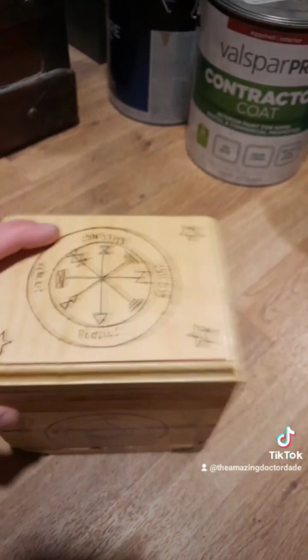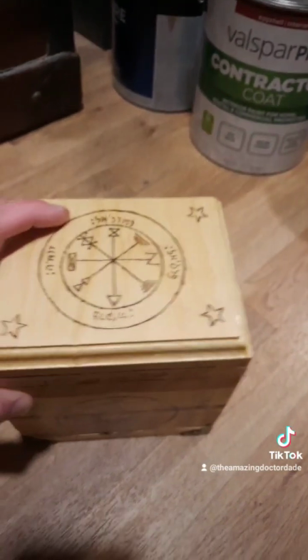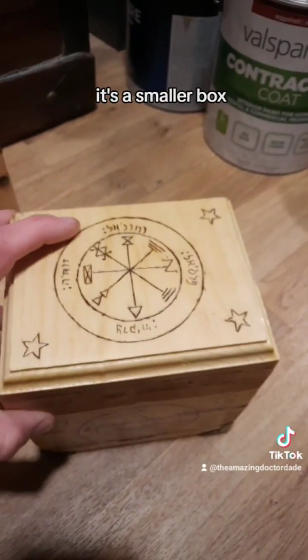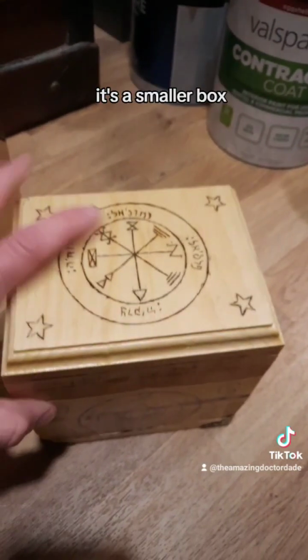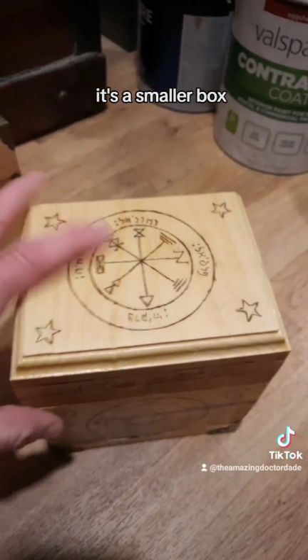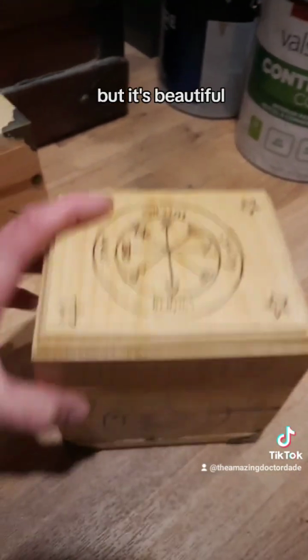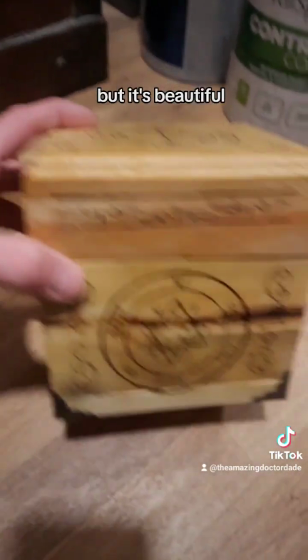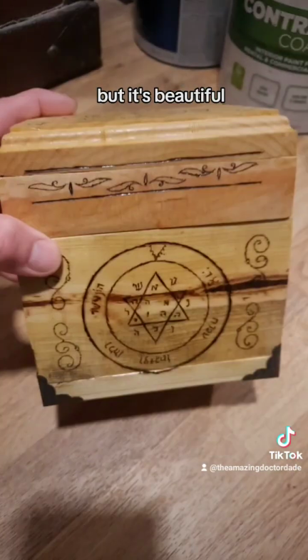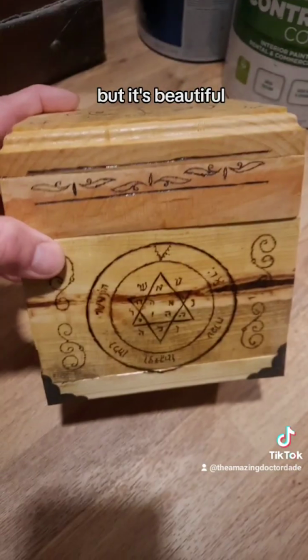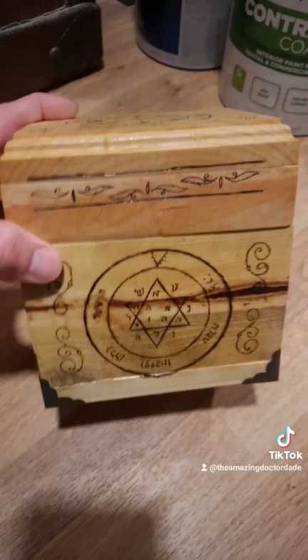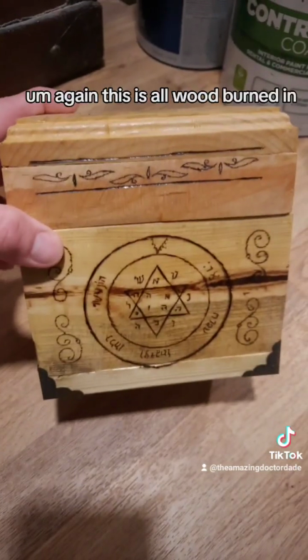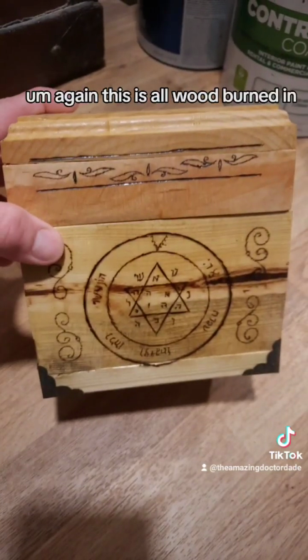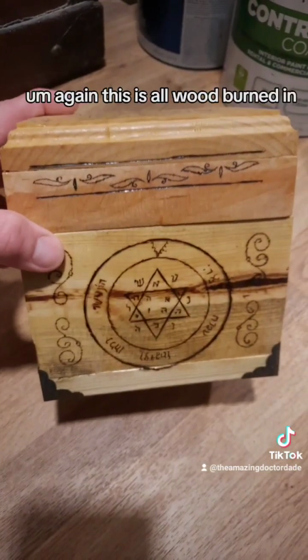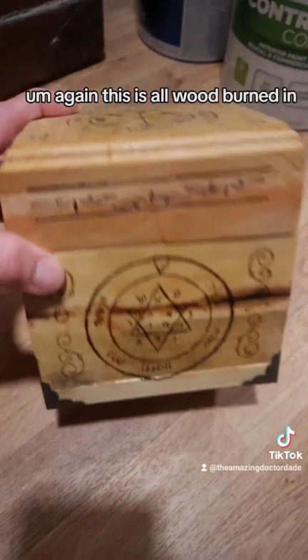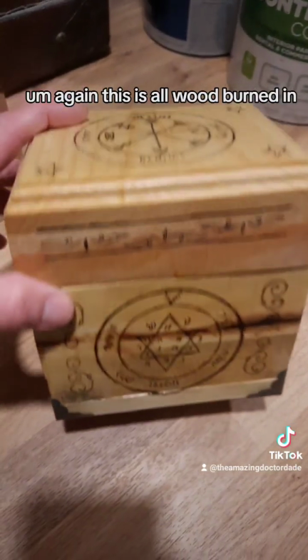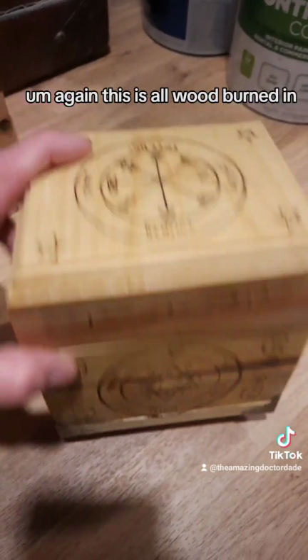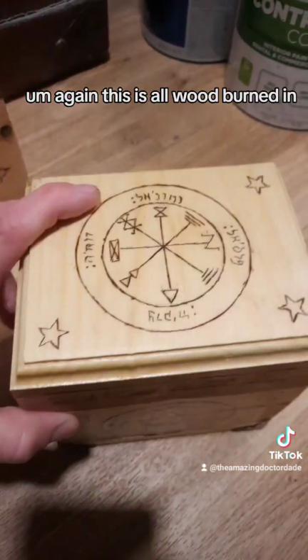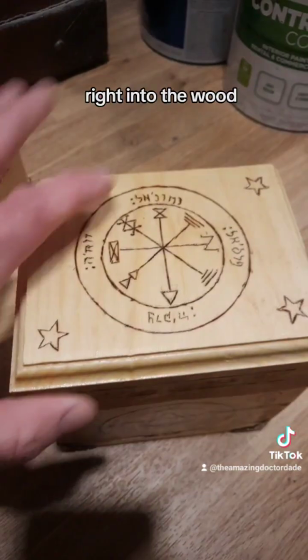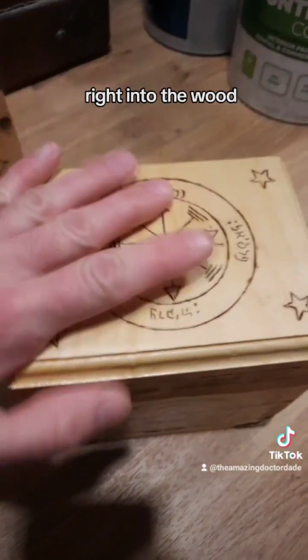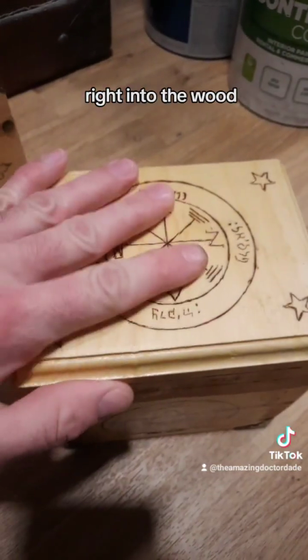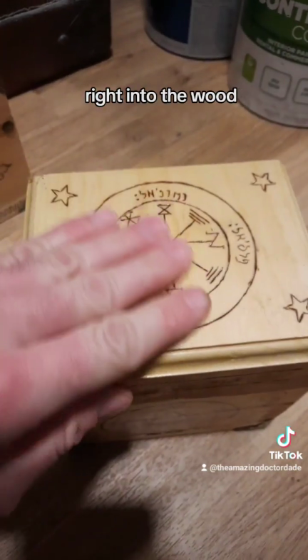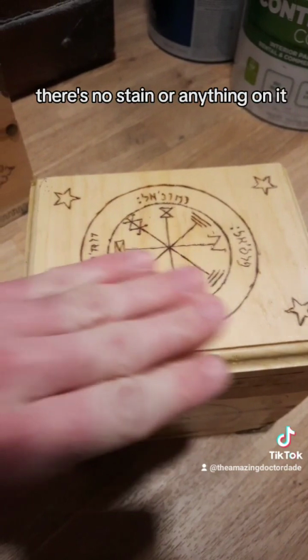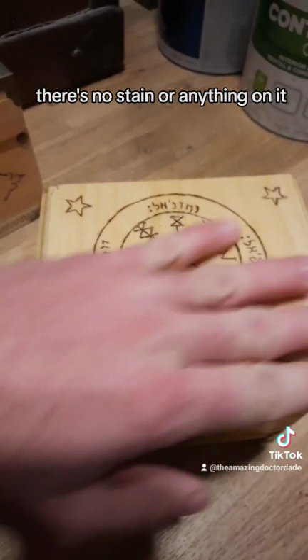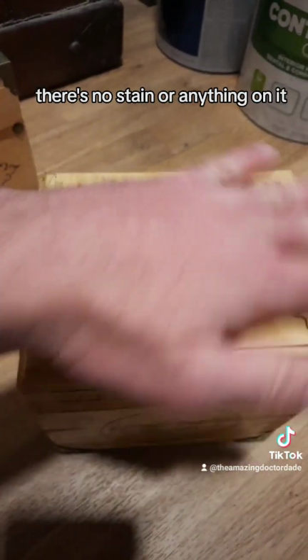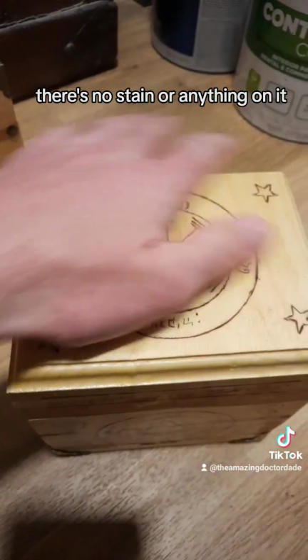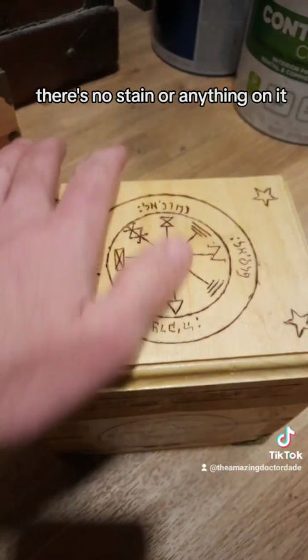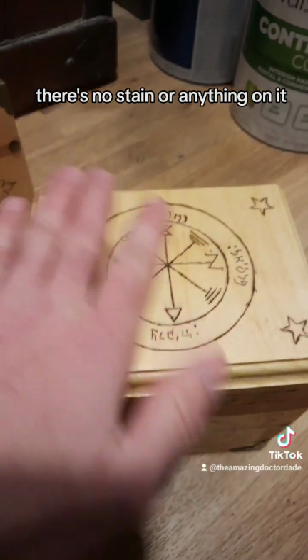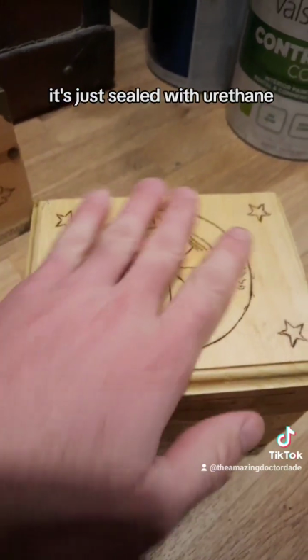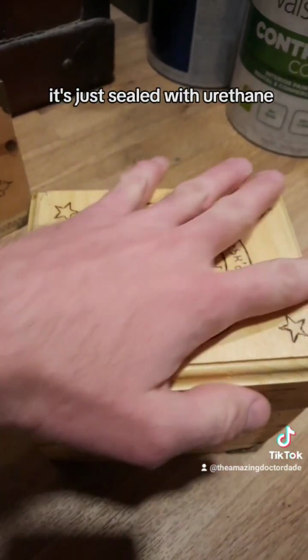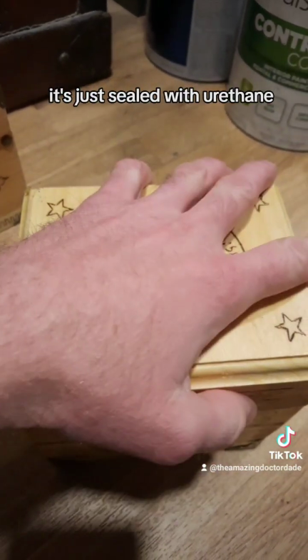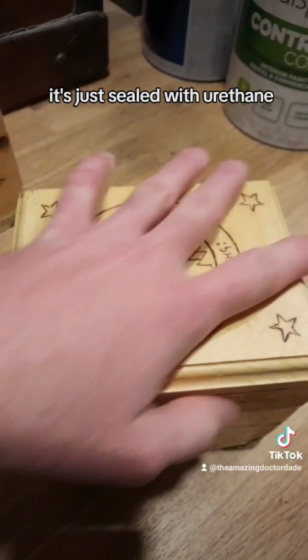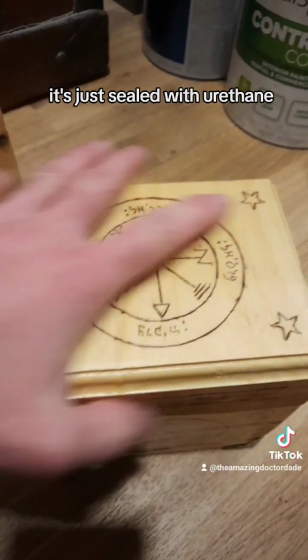It's a smaller box but it's beautiful. All of this is wood burned right into the wood — there's no stain or anything on it. It's just sealed with urethane.